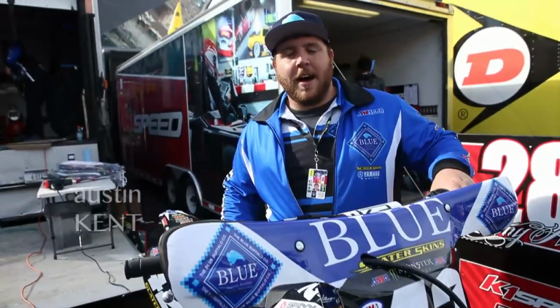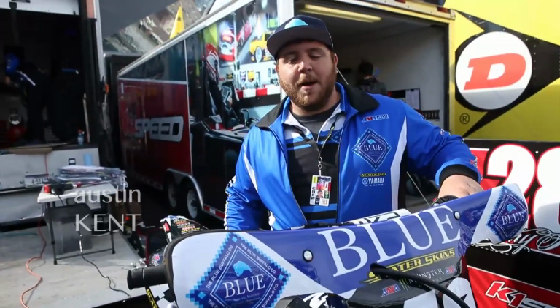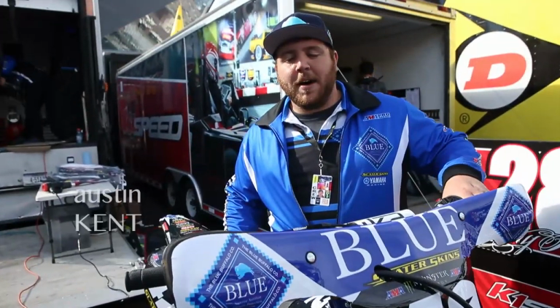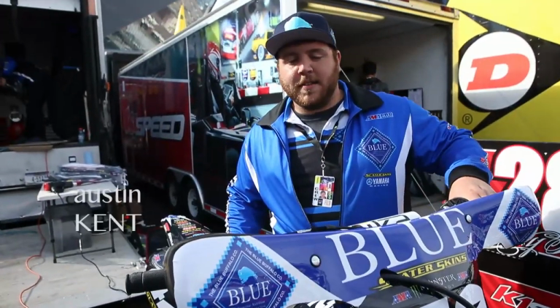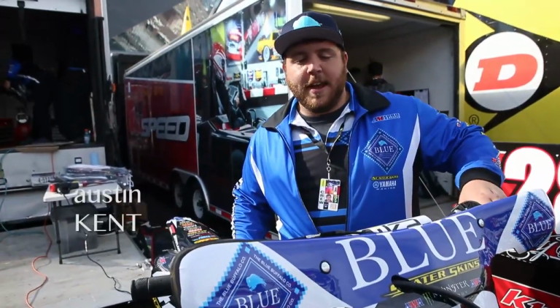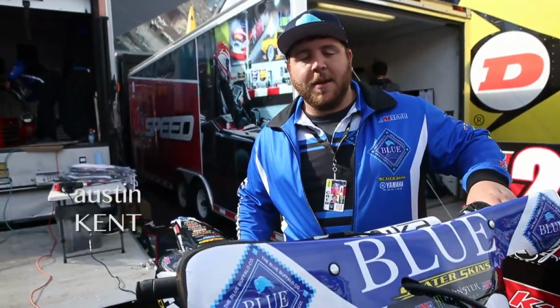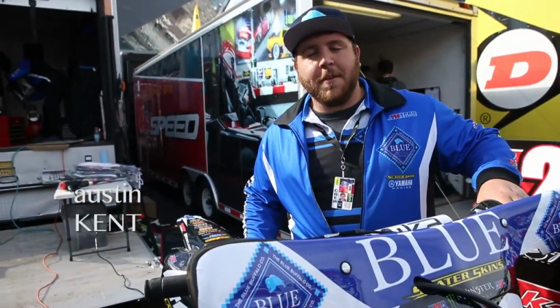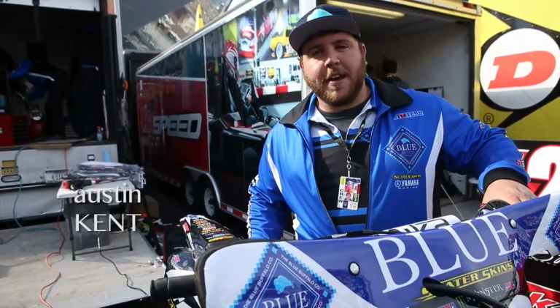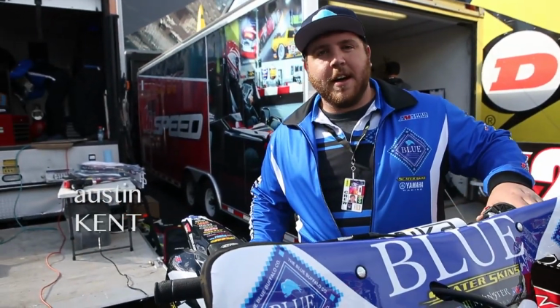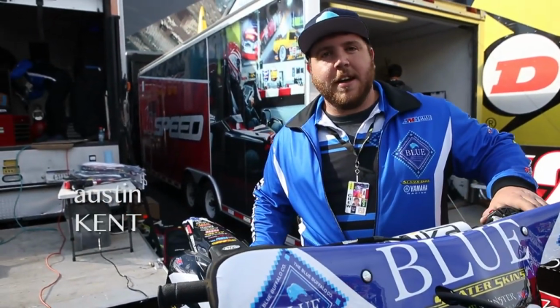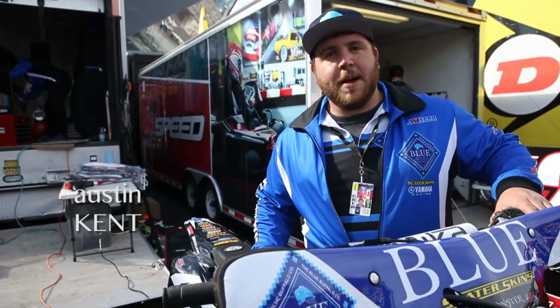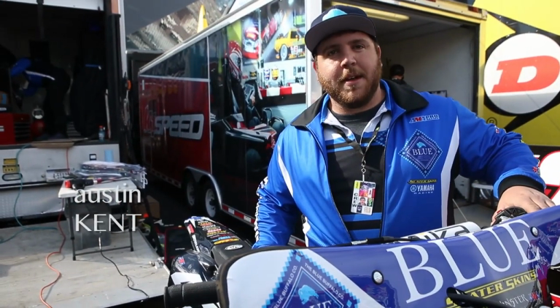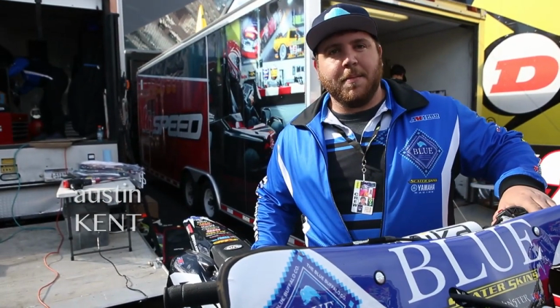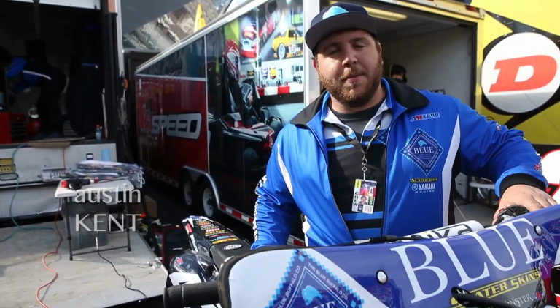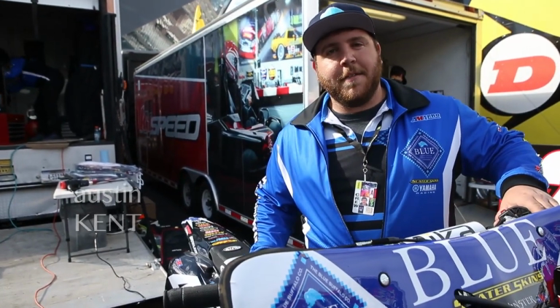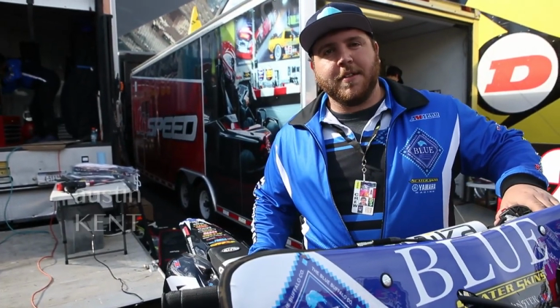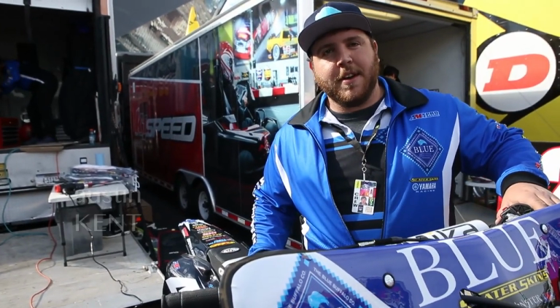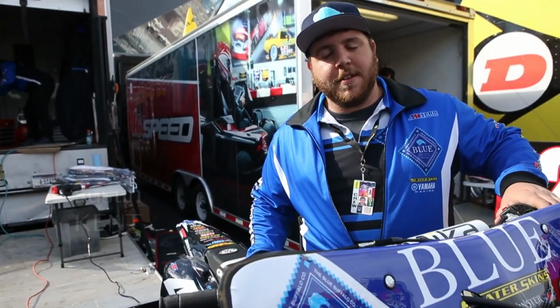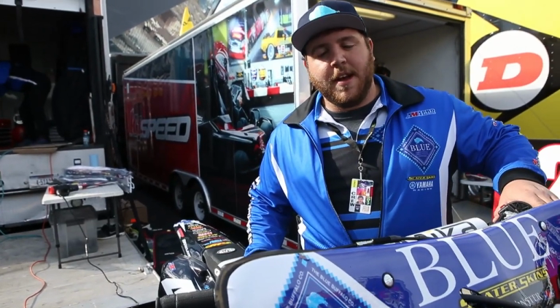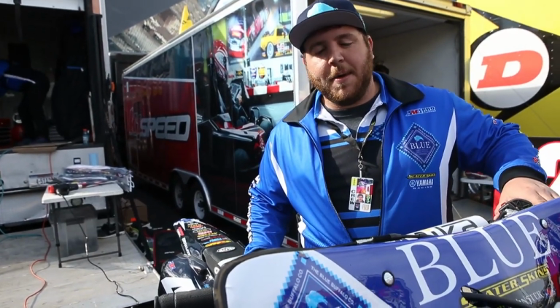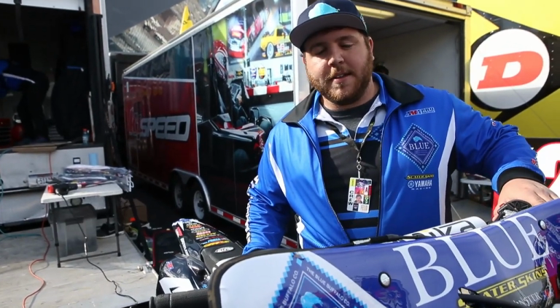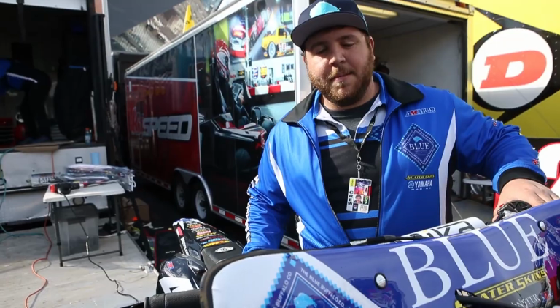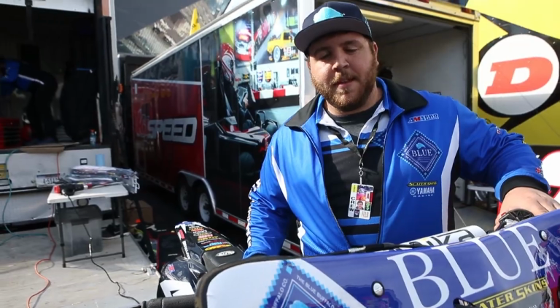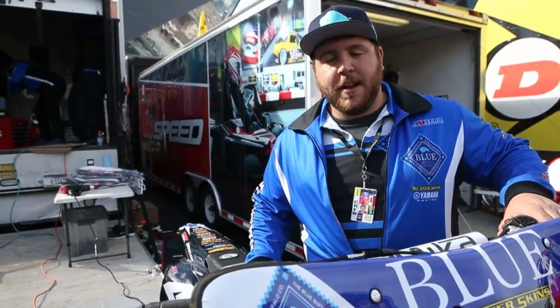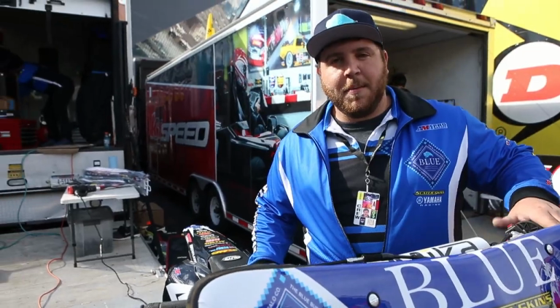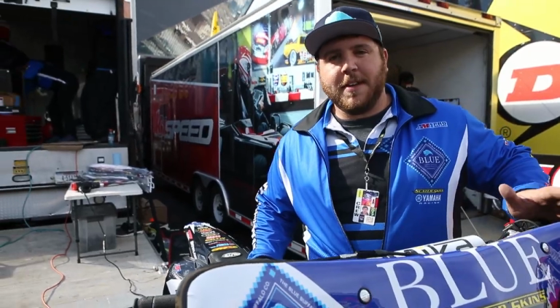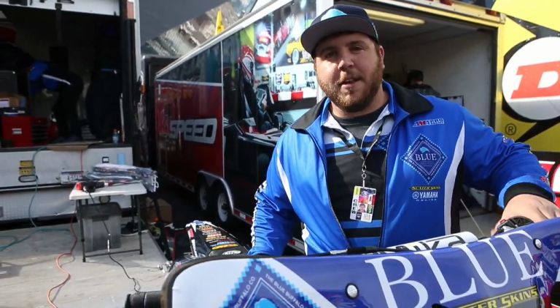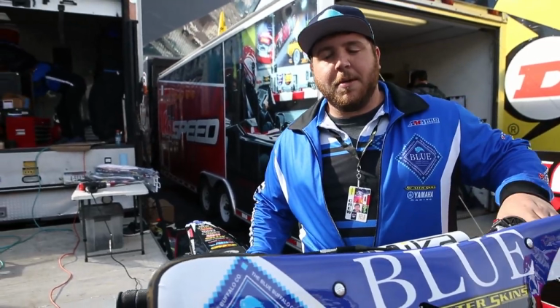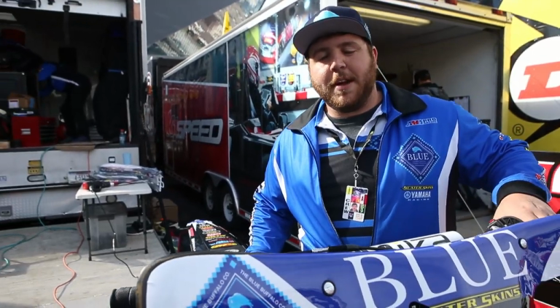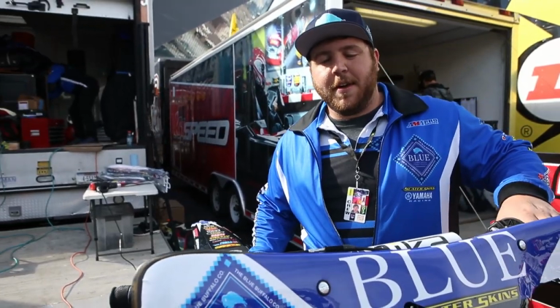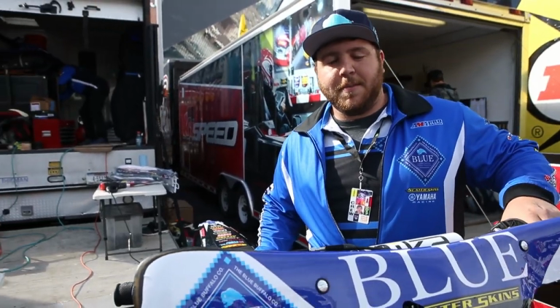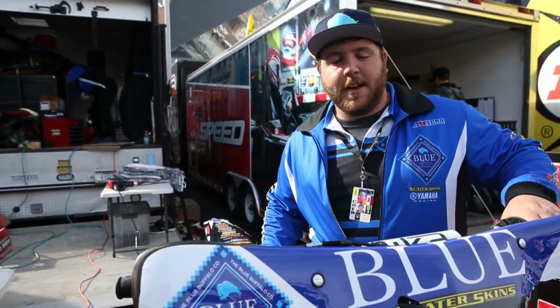Hi, I'm Austin Kent. I work for Kyle Cunningham on the Blue Buckle Slayers Yamaha team. I'm going to tell you a little bit about his race bike.